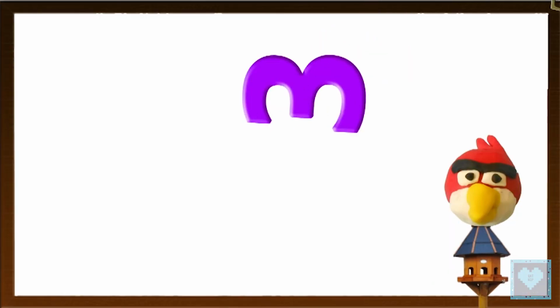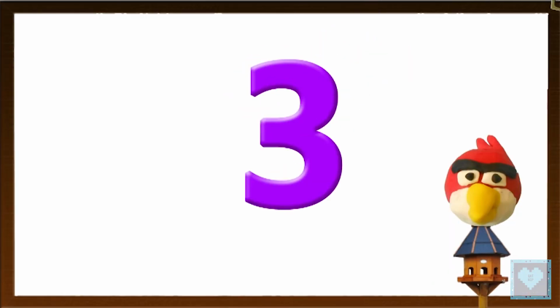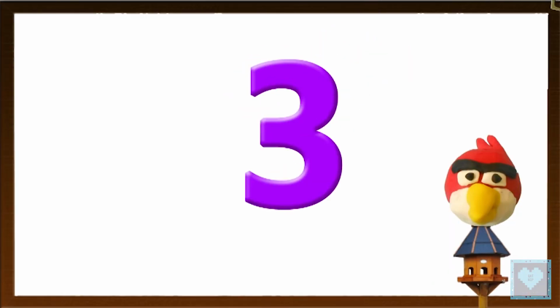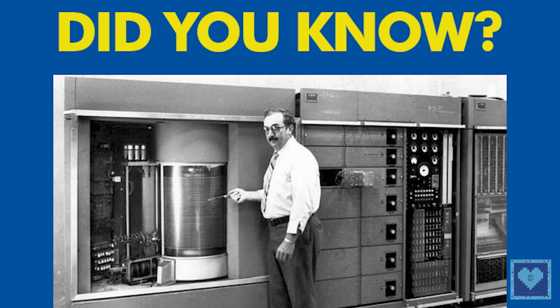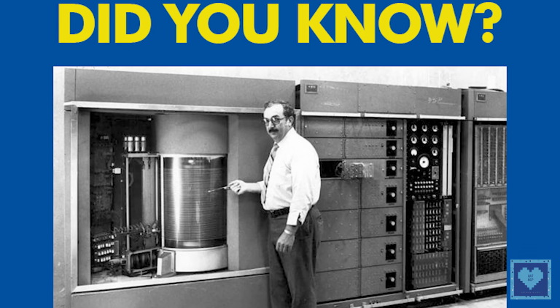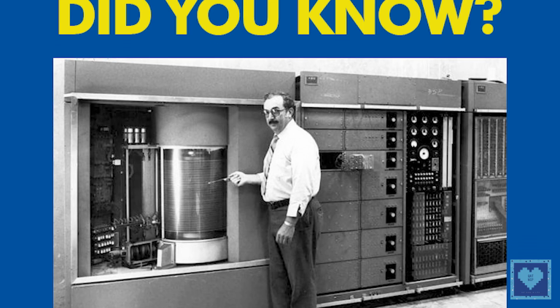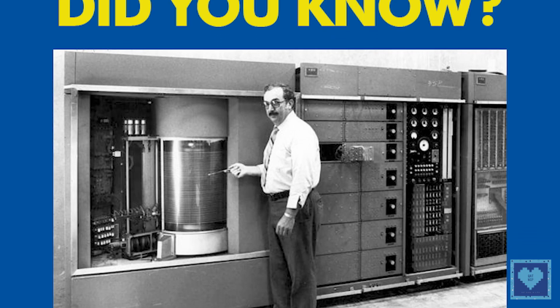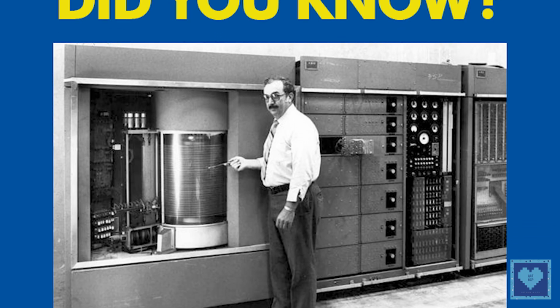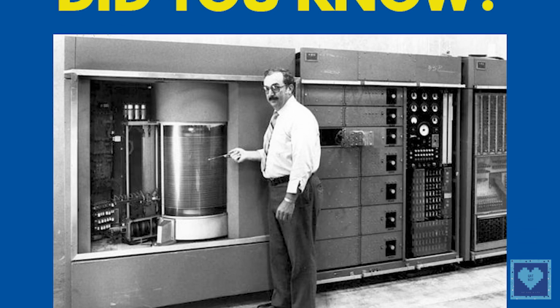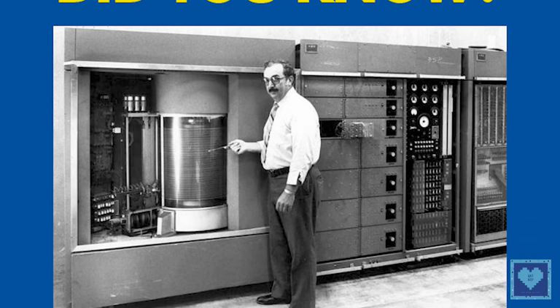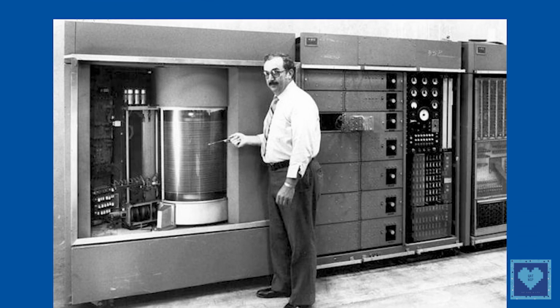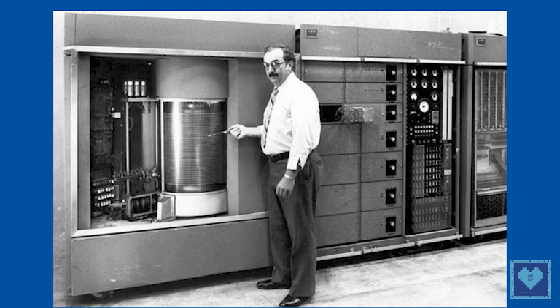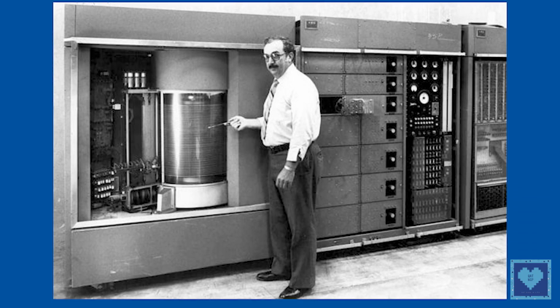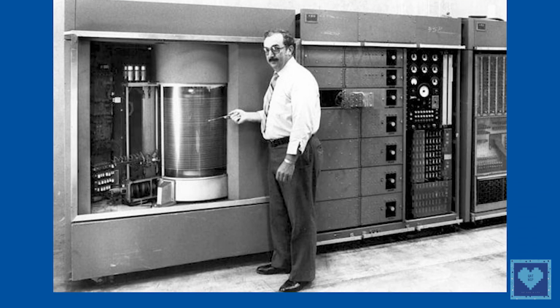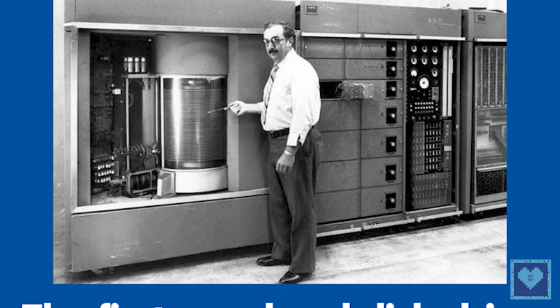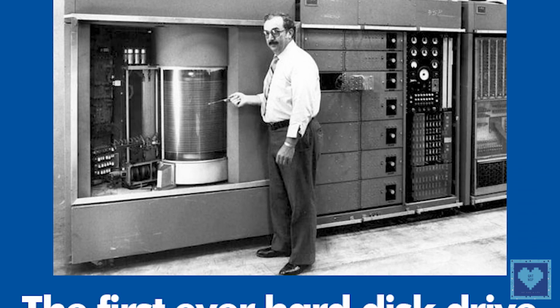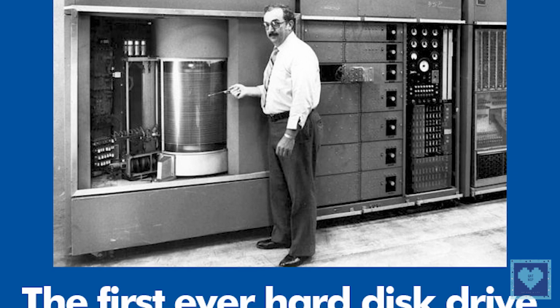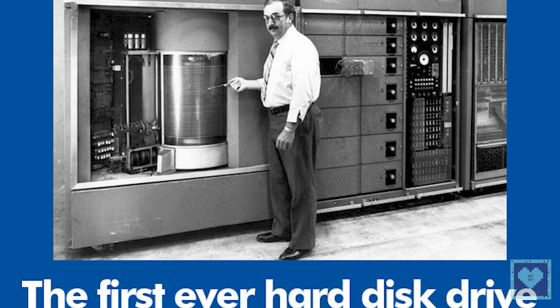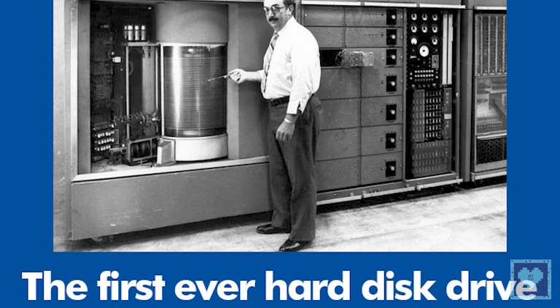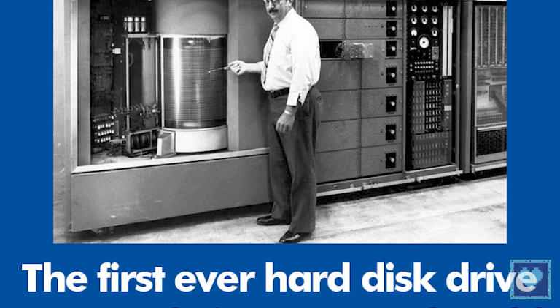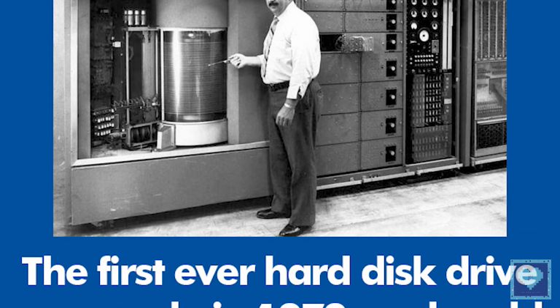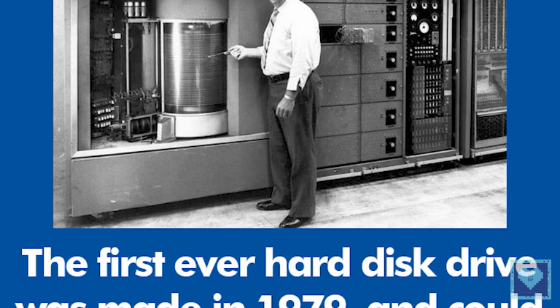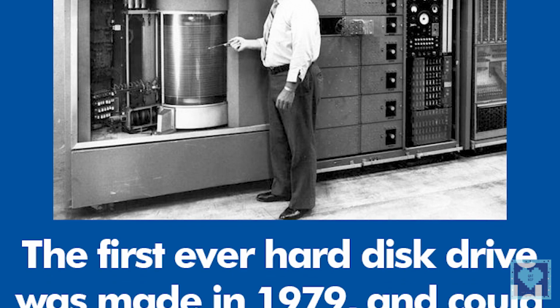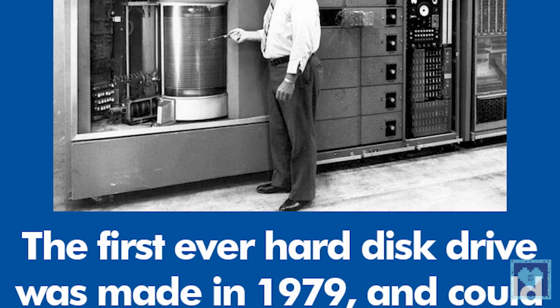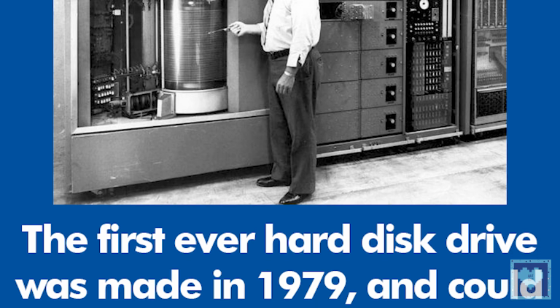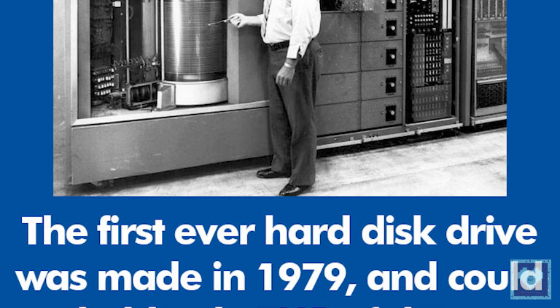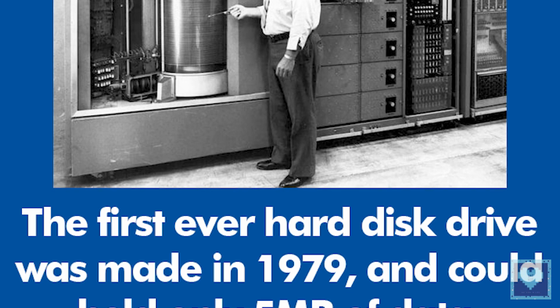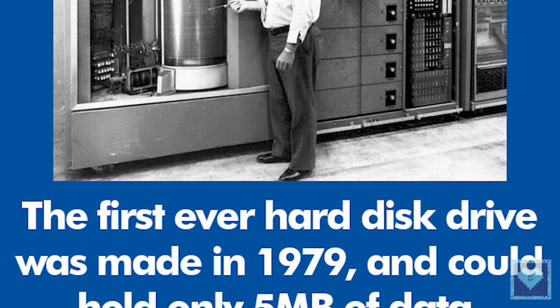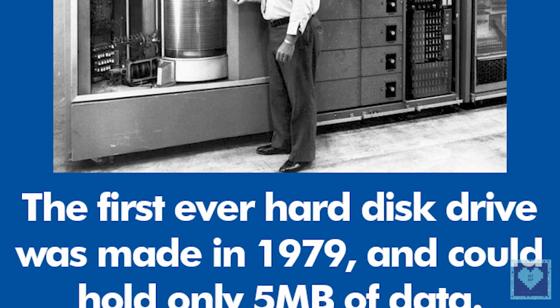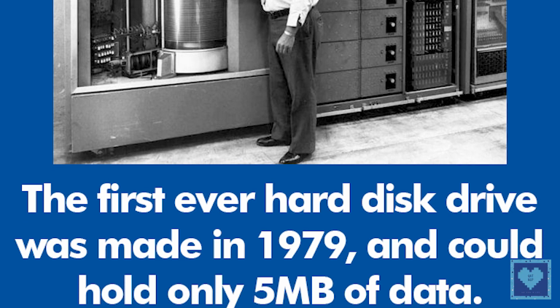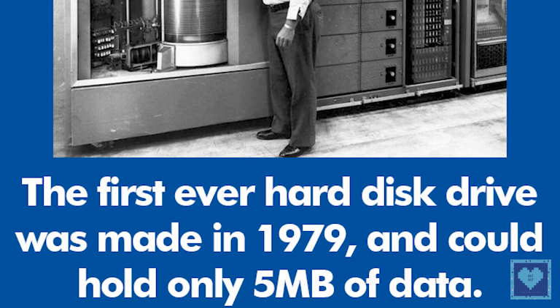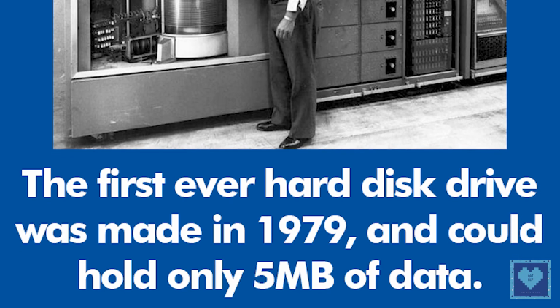Third, the first ever hard disk drive was made in 1979 and could hold only 5 MB of data.